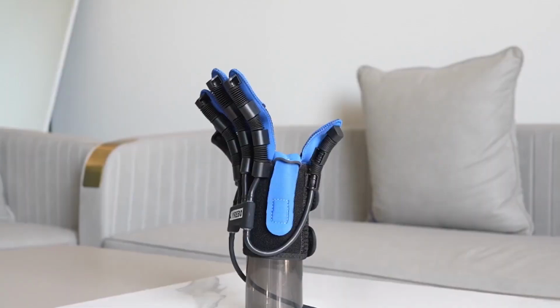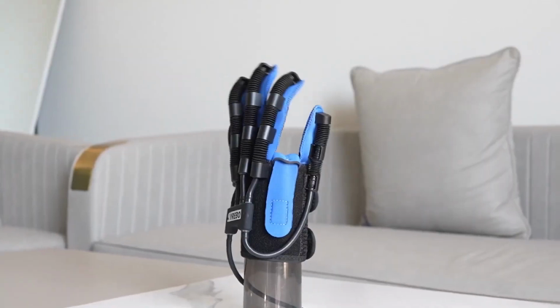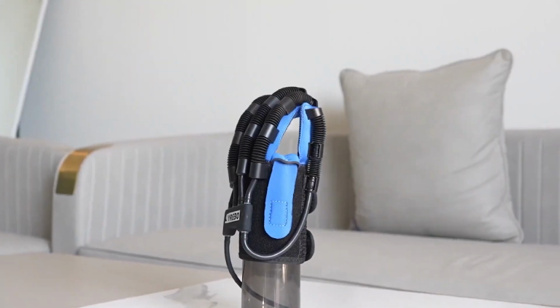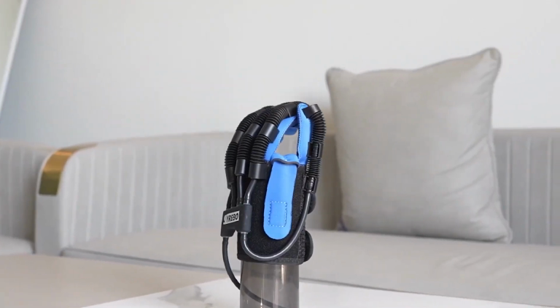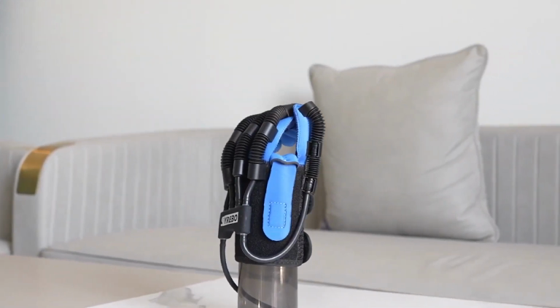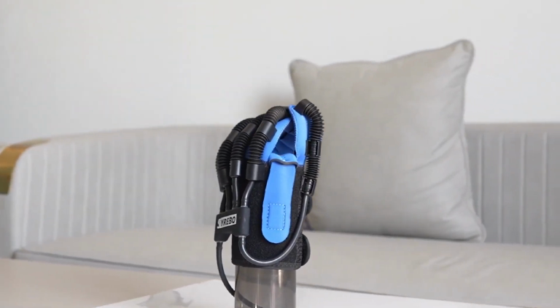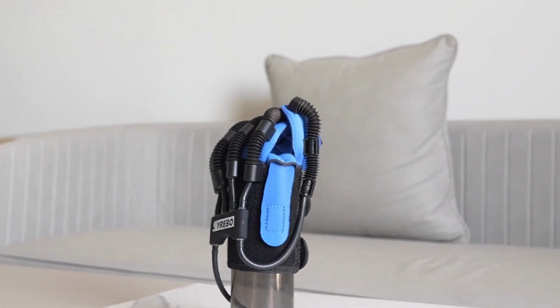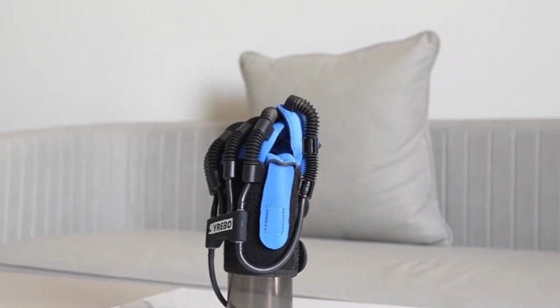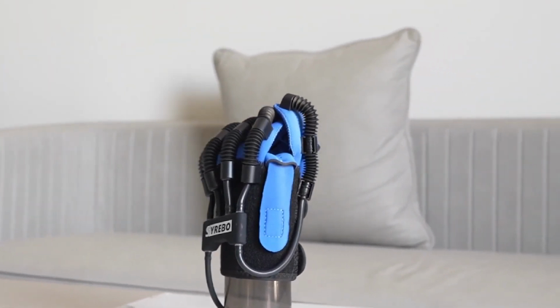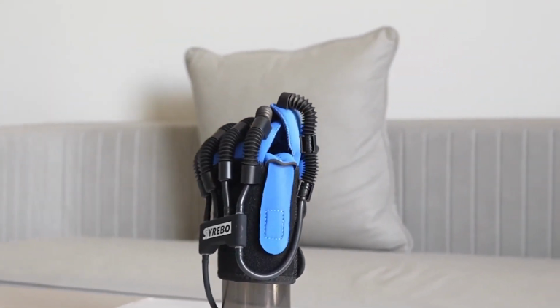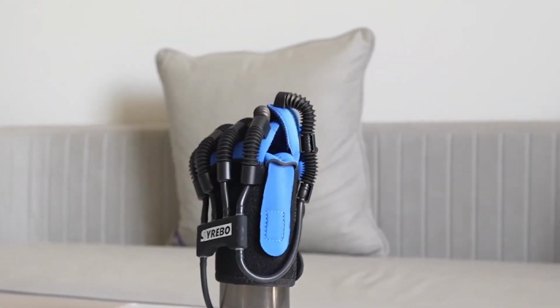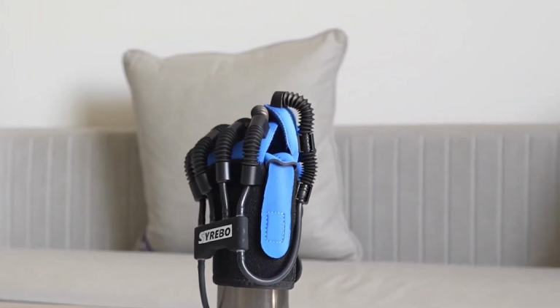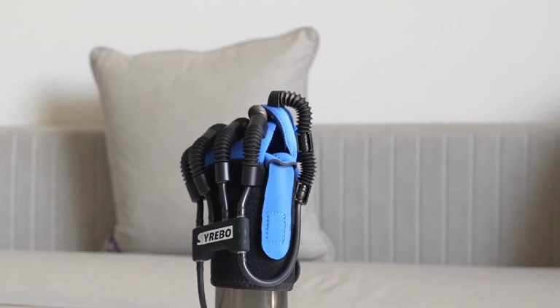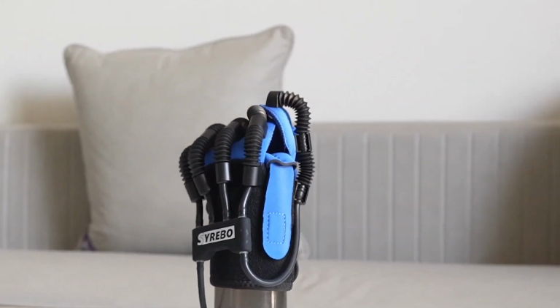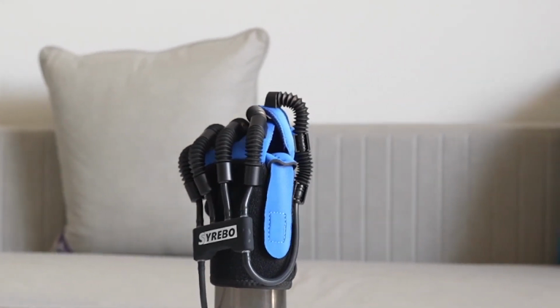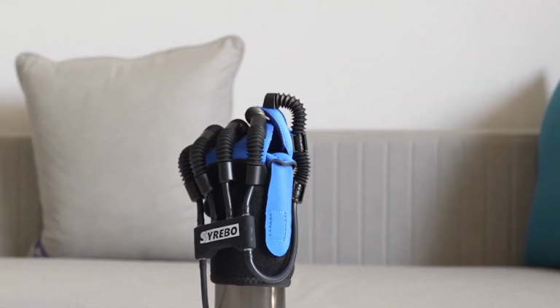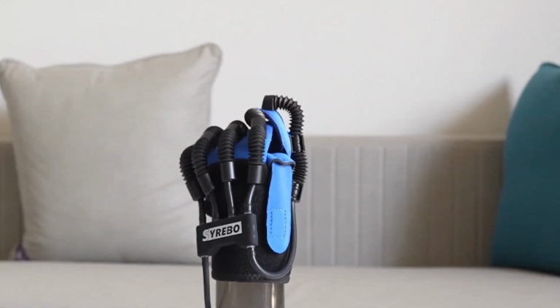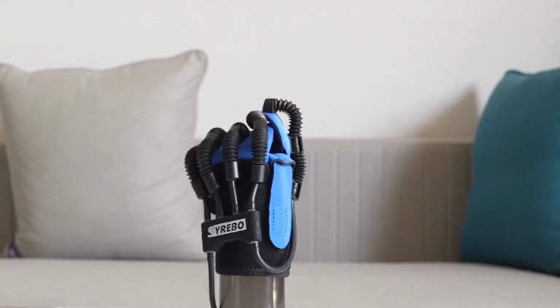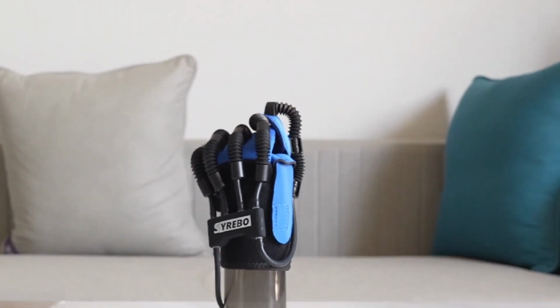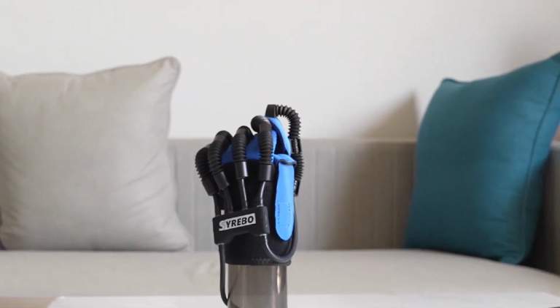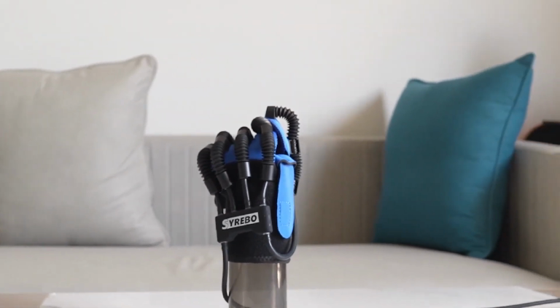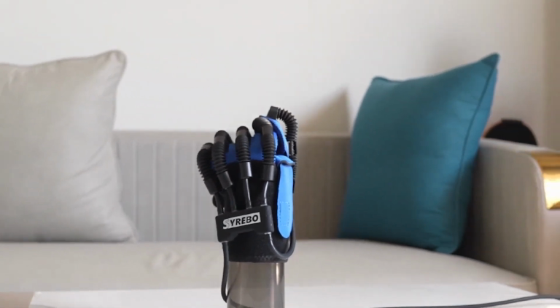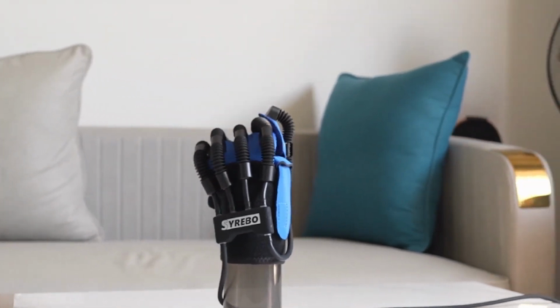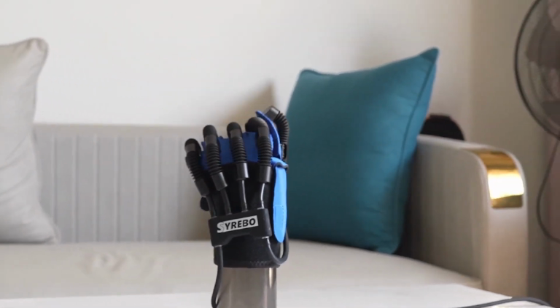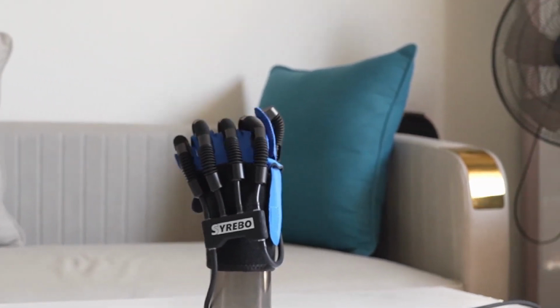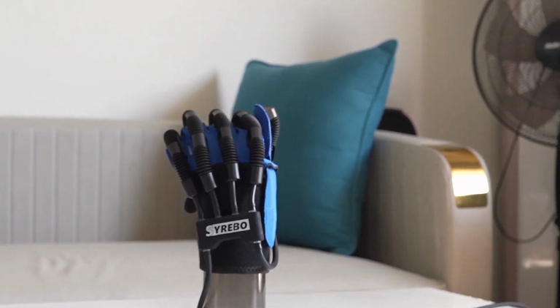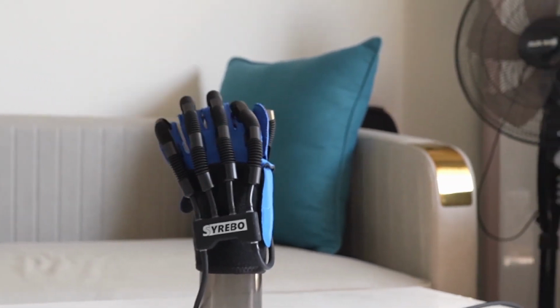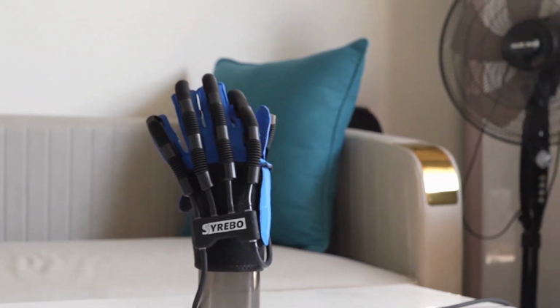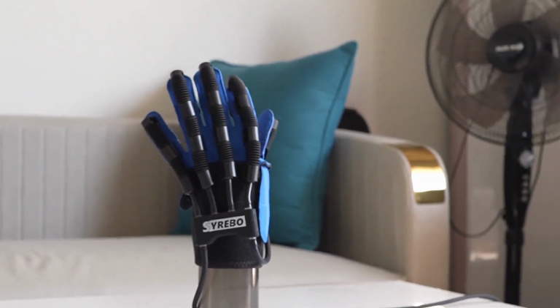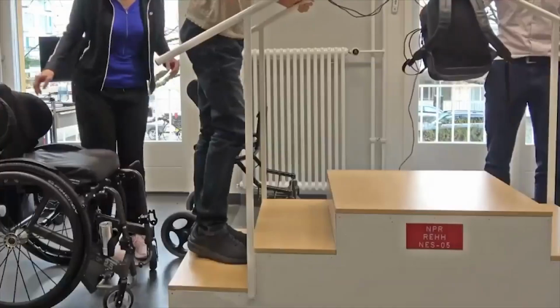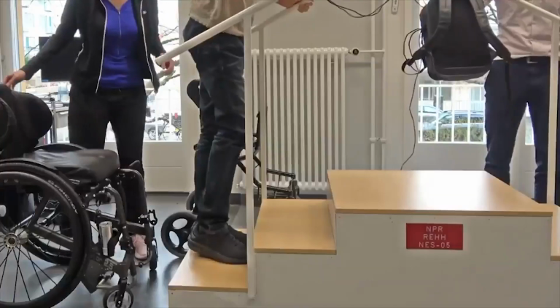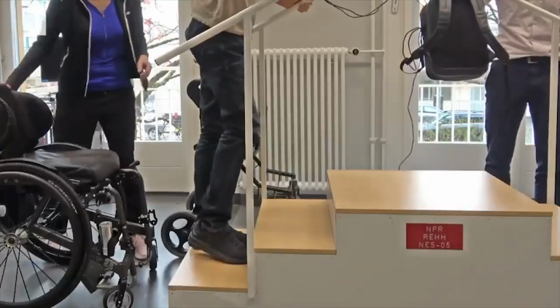In this video, I'm going to show you how the SmartGlove works, what benefits it offers, and how it can change the future of stroke recovery.